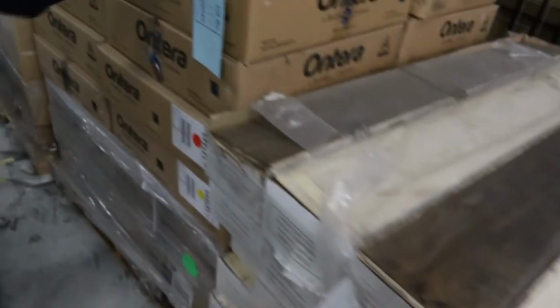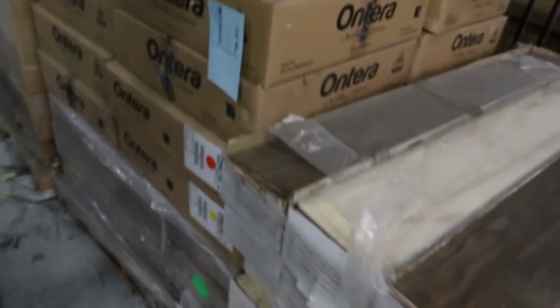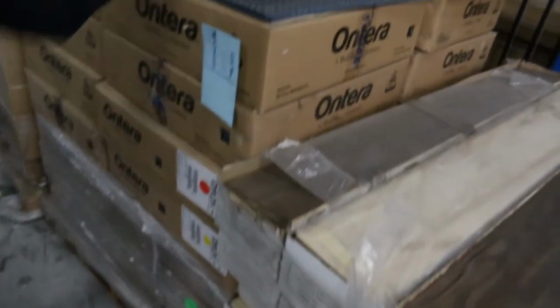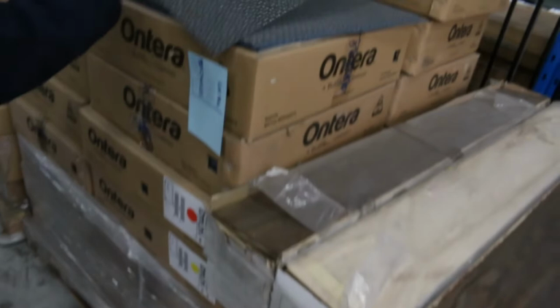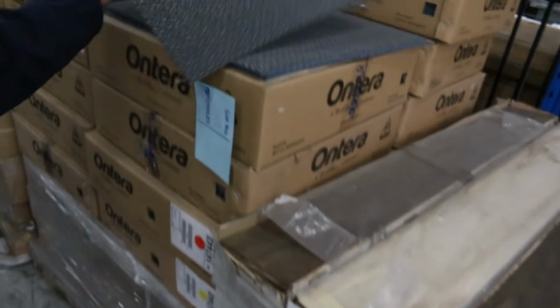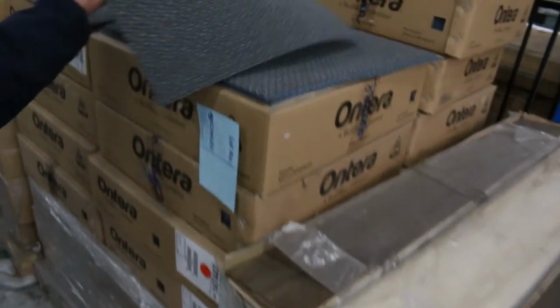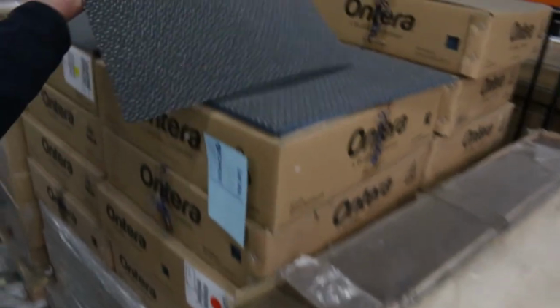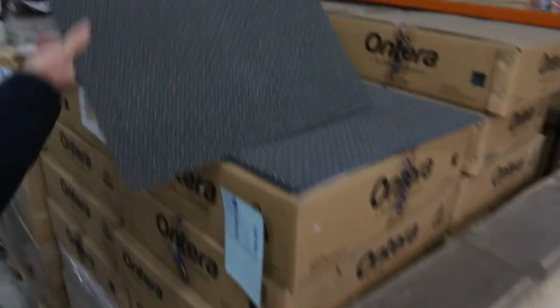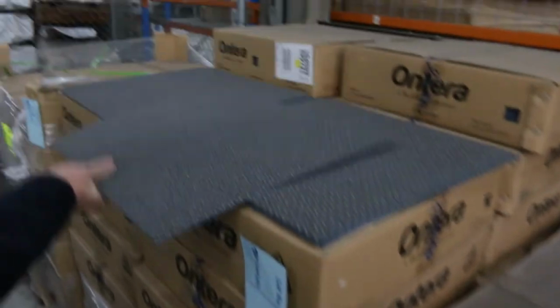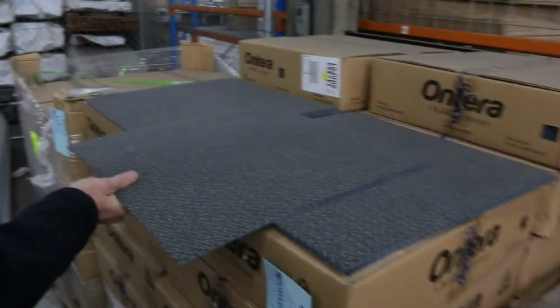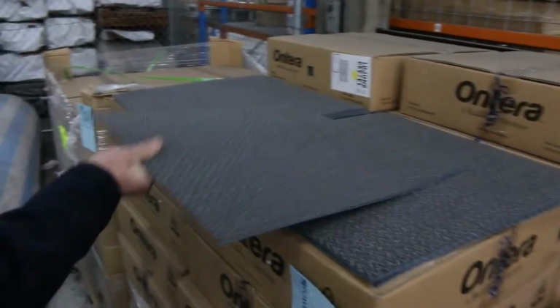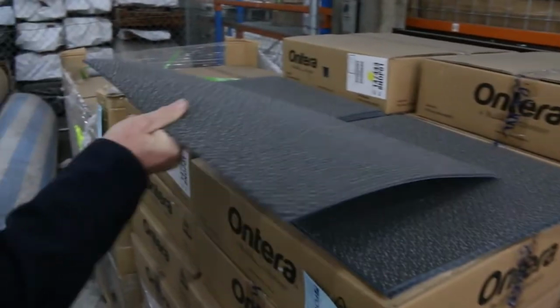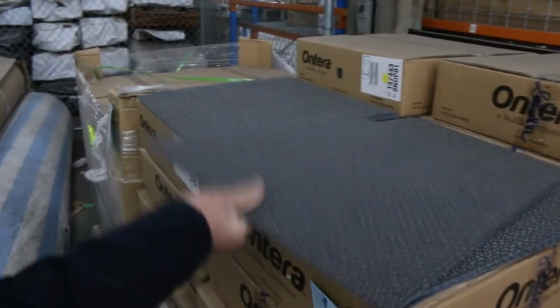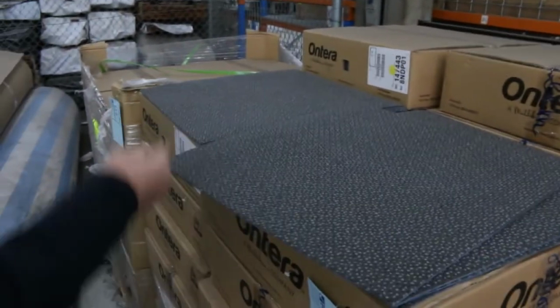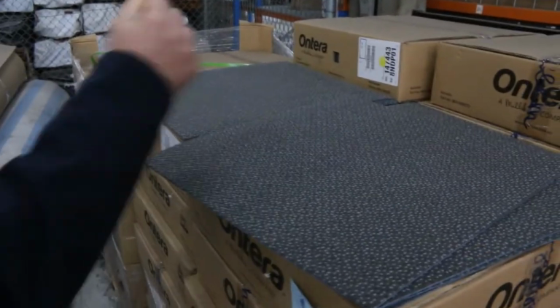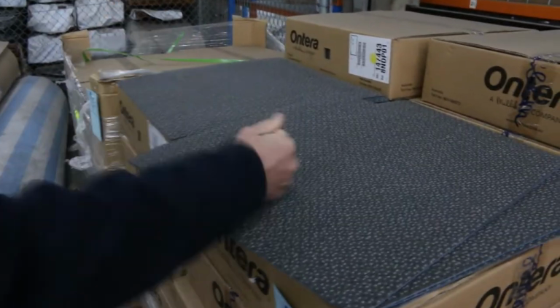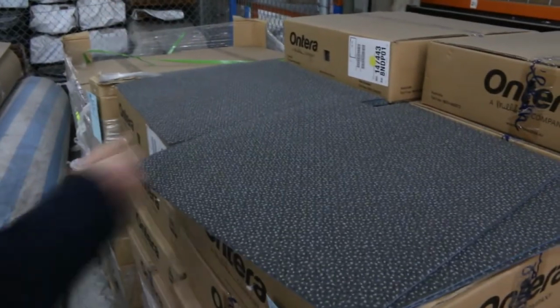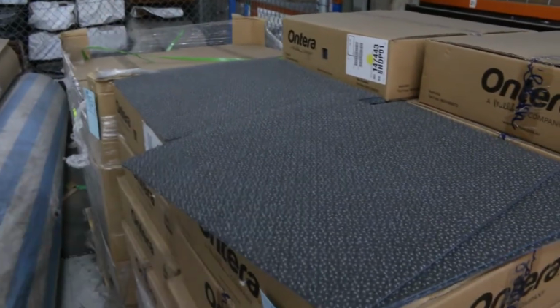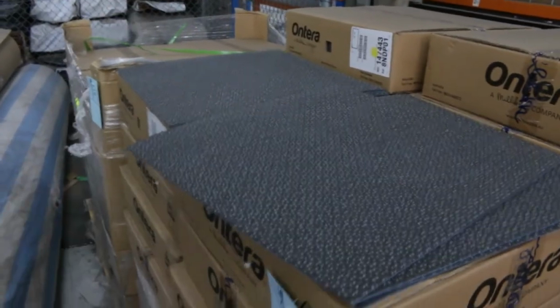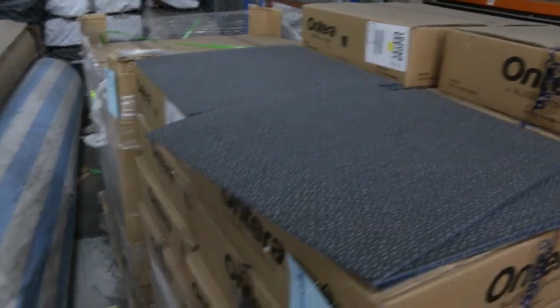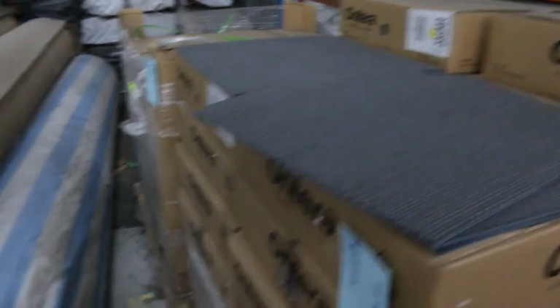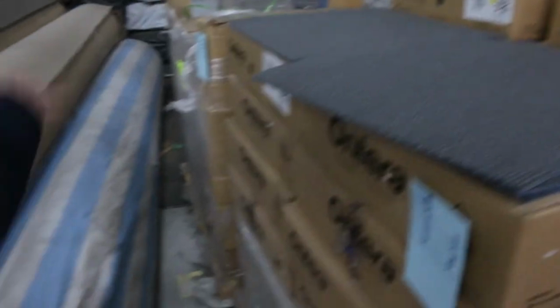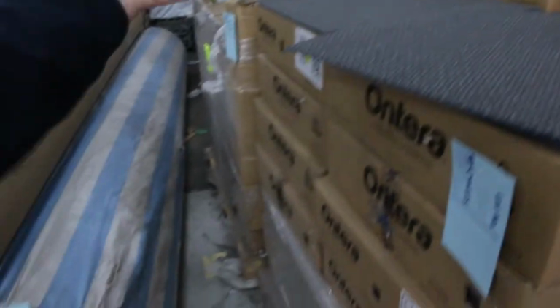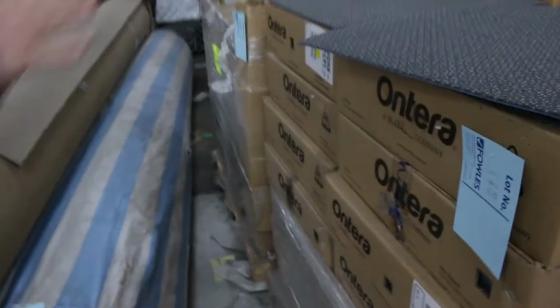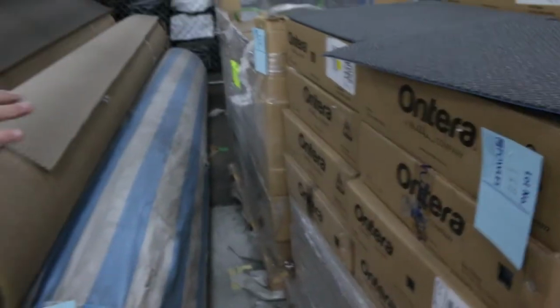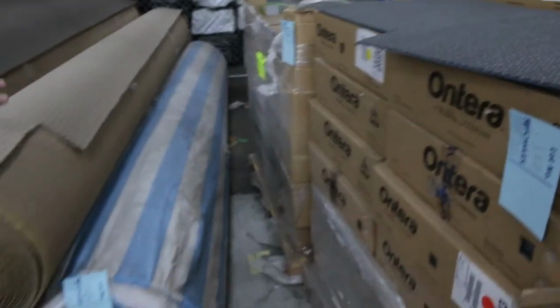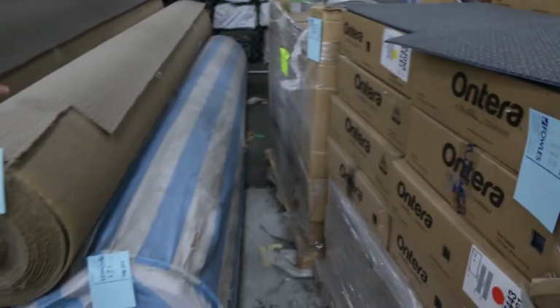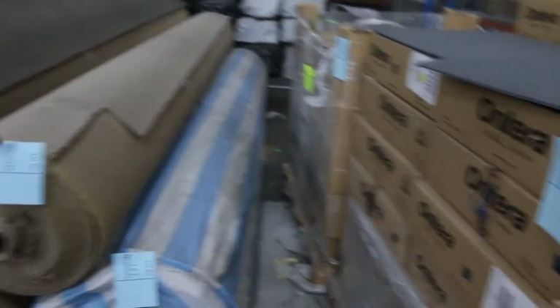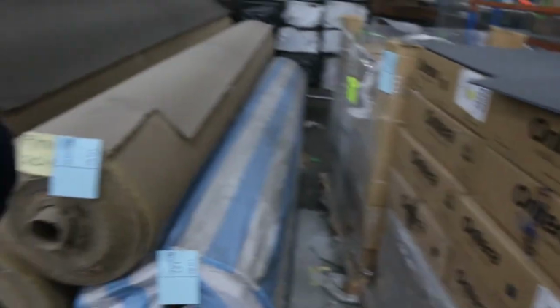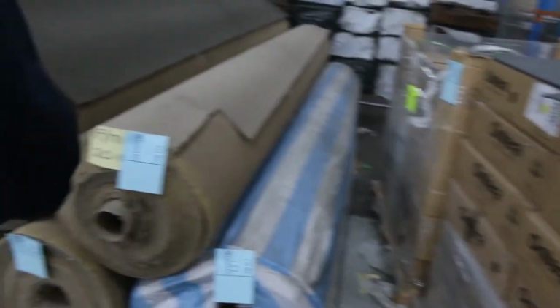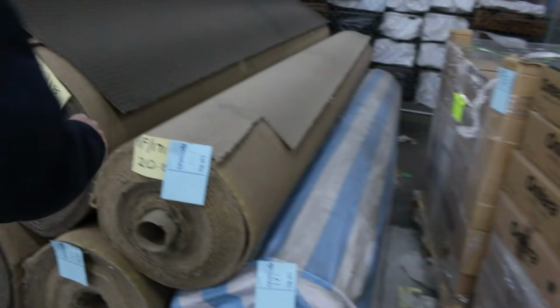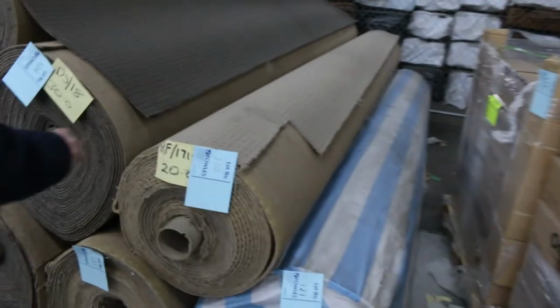Carpet tiles of course, which we've got plenty of, starting from $10 a square metre. You can generally buy whatever you like on those ones.